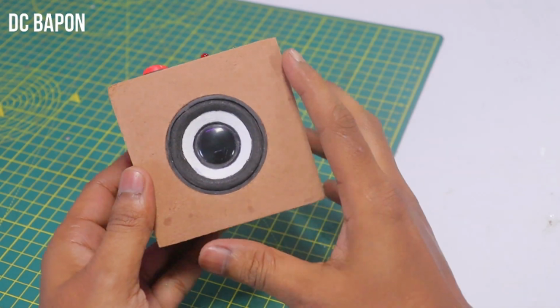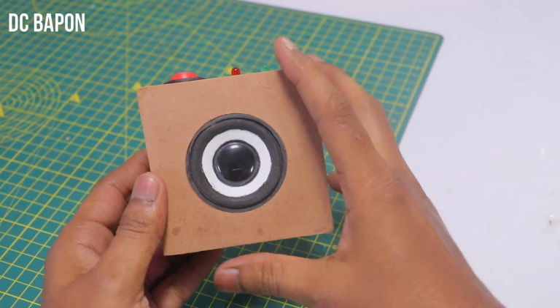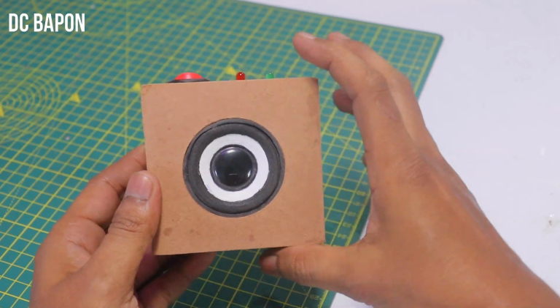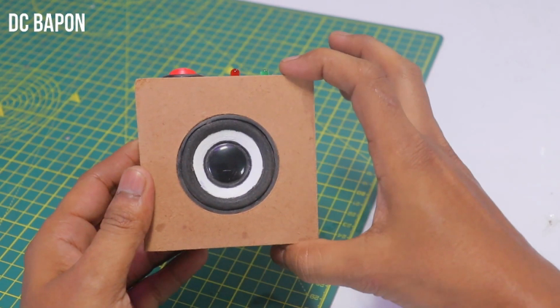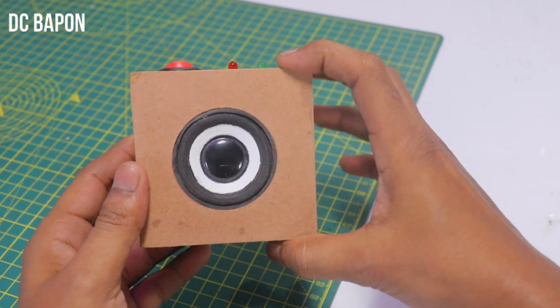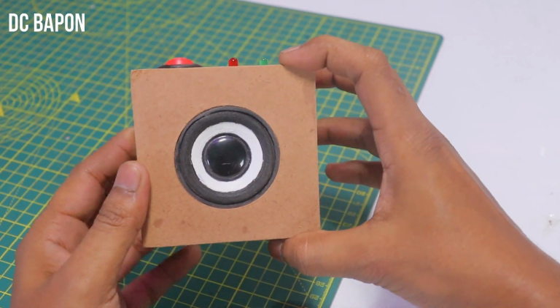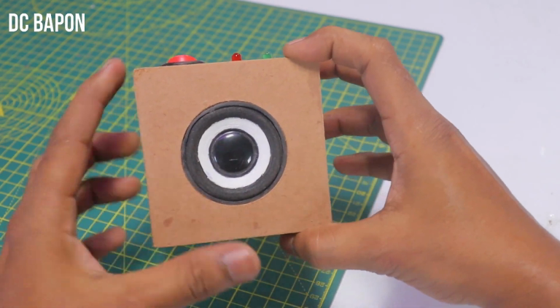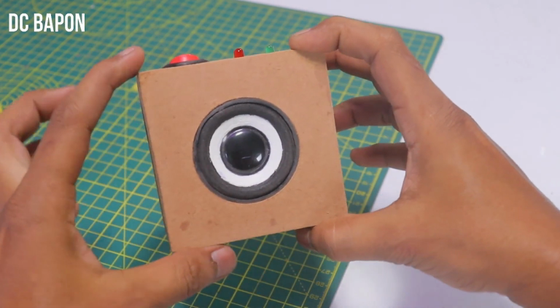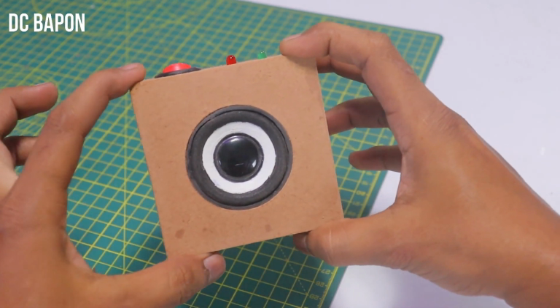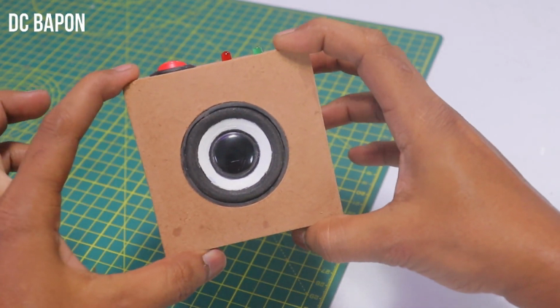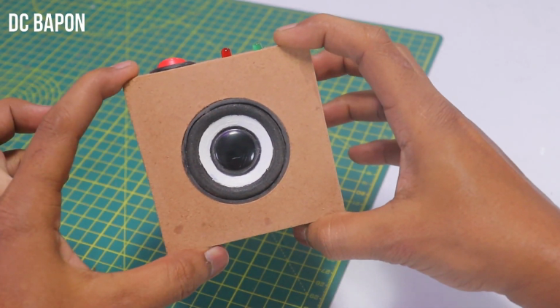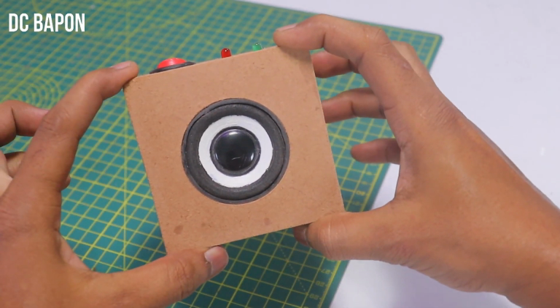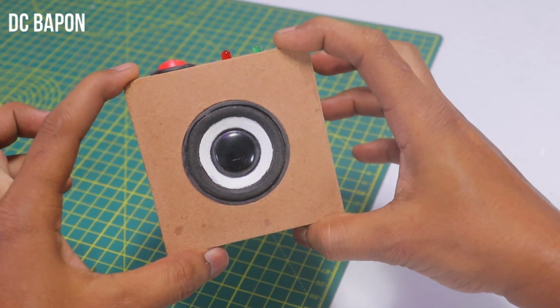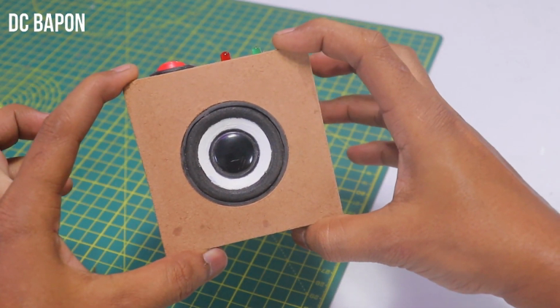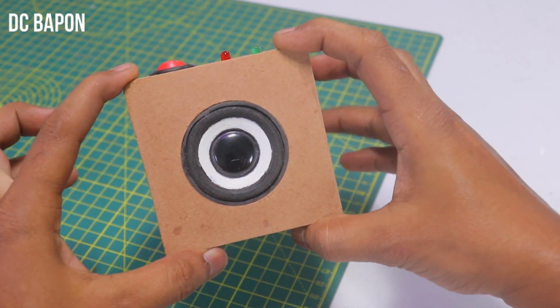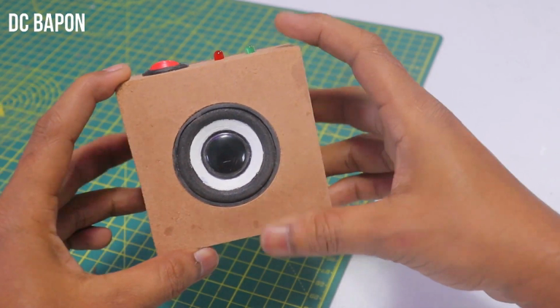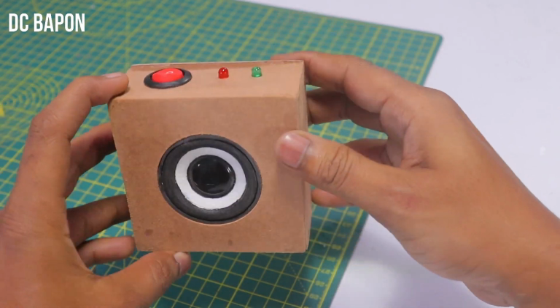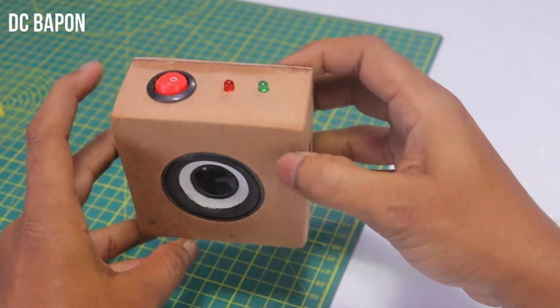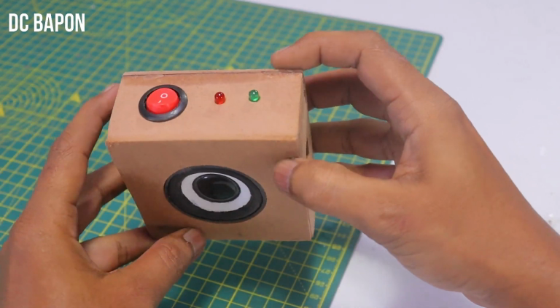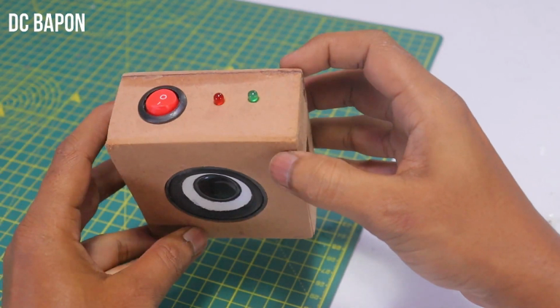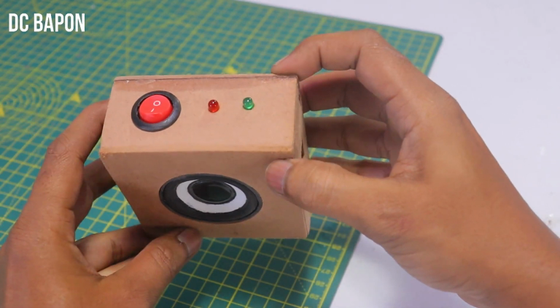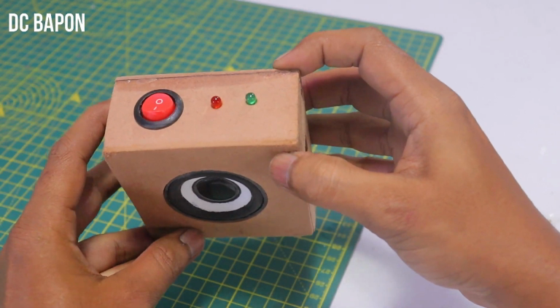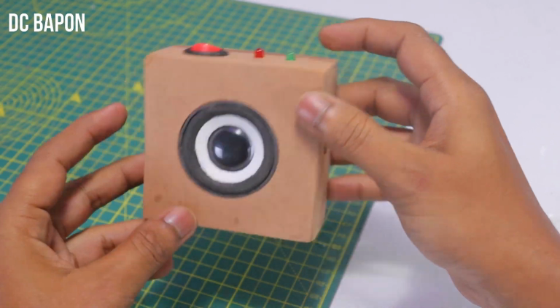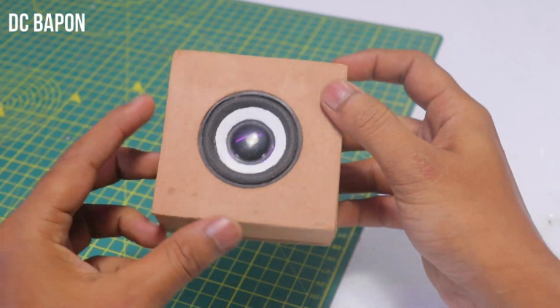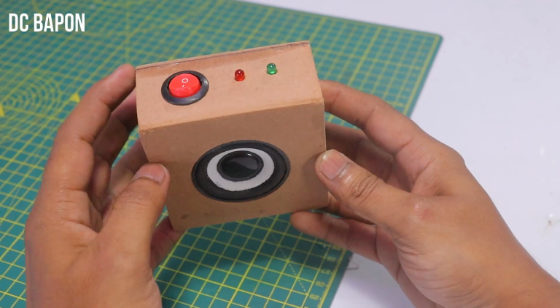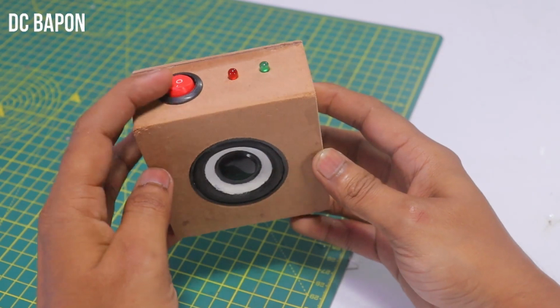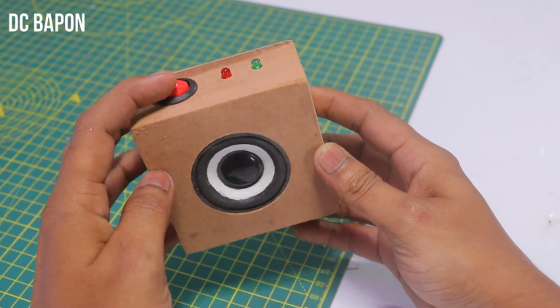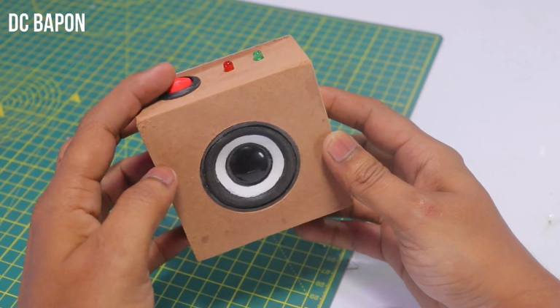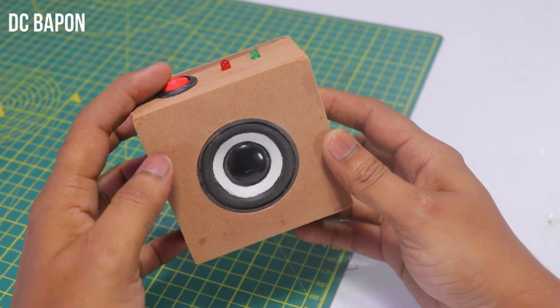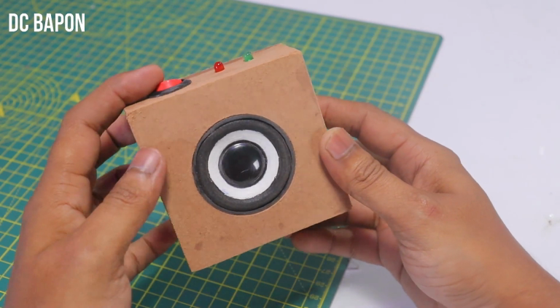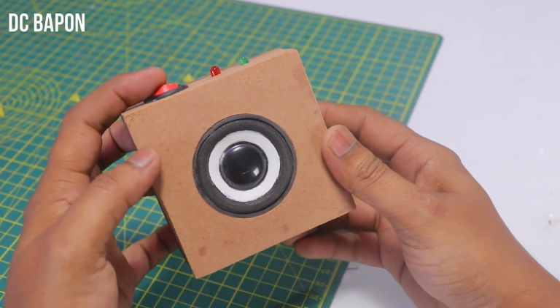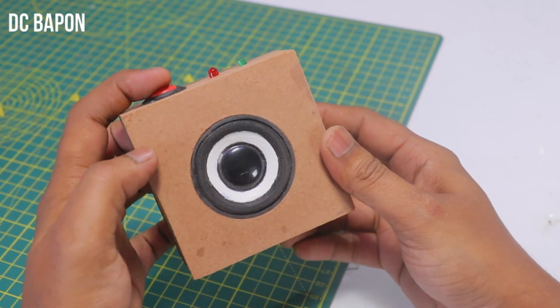So guys, you can see this gadget is very compact and has a very premium look. Let's test it.